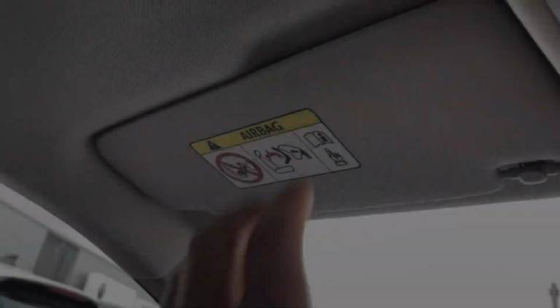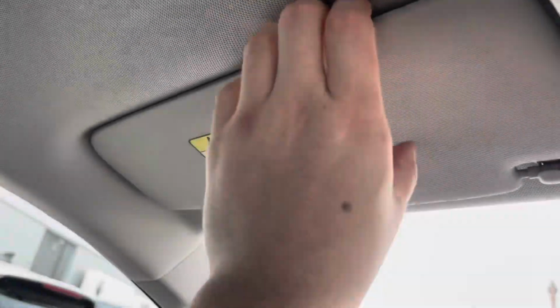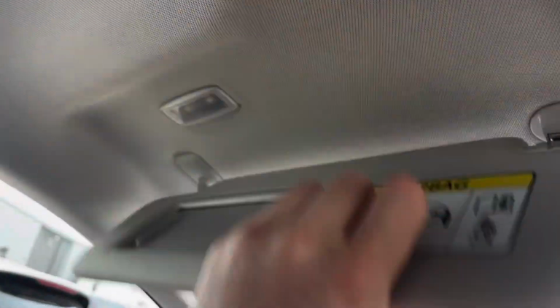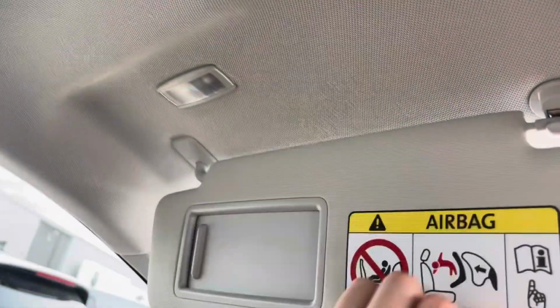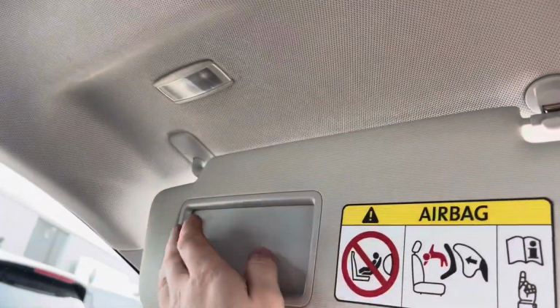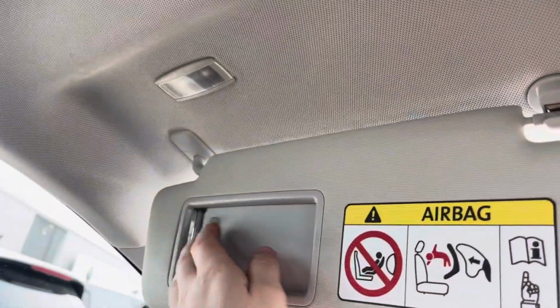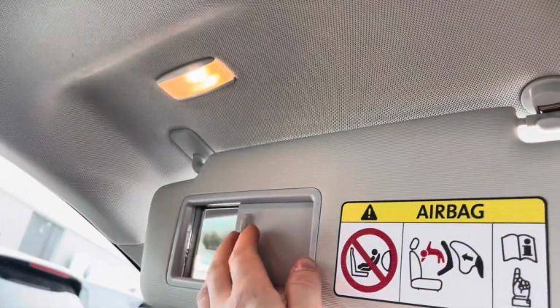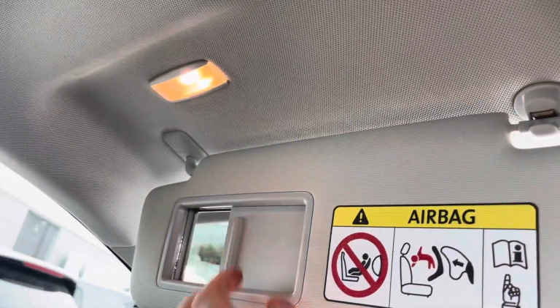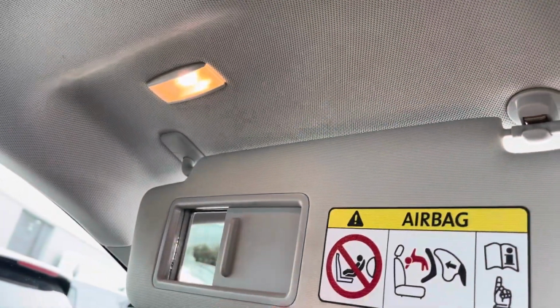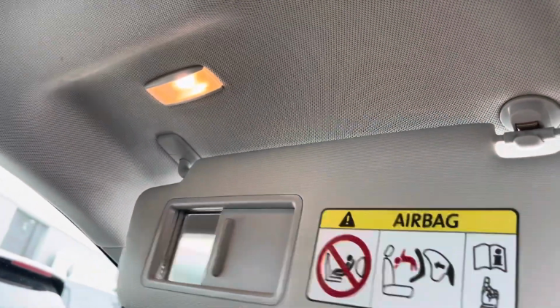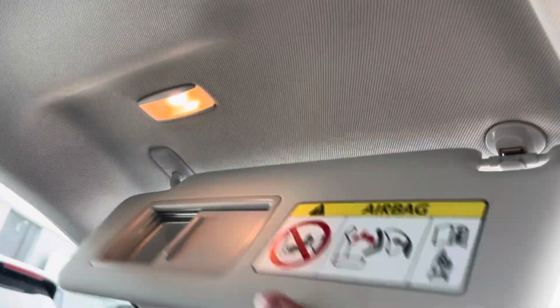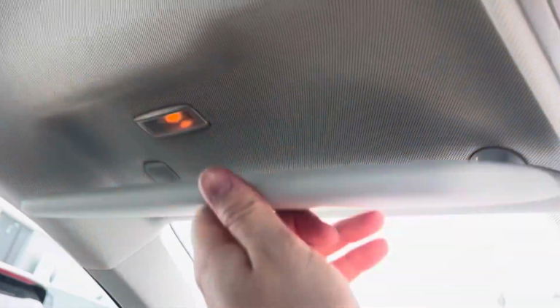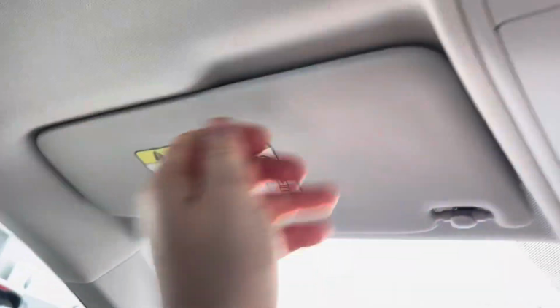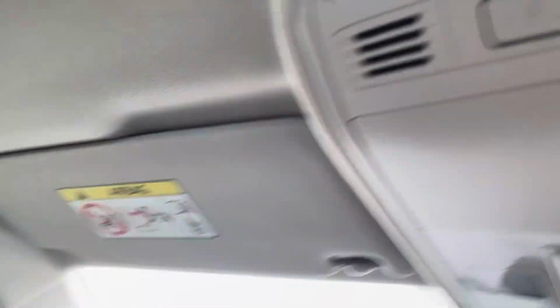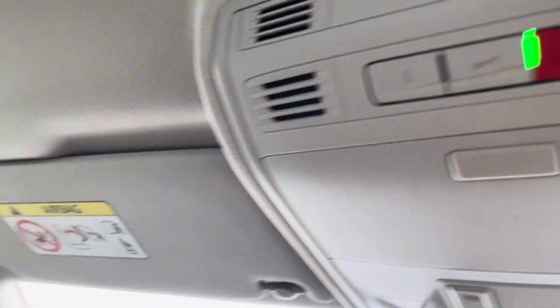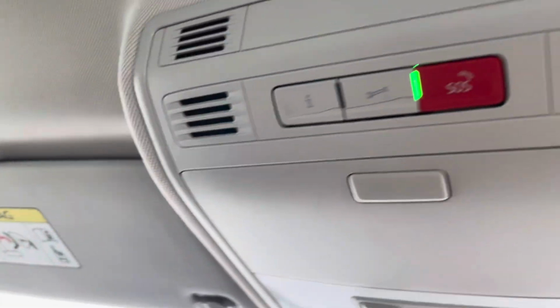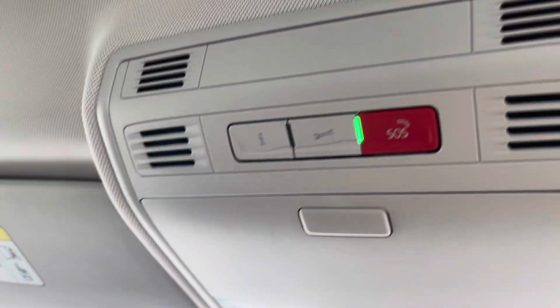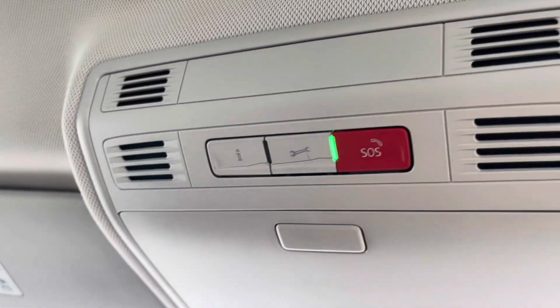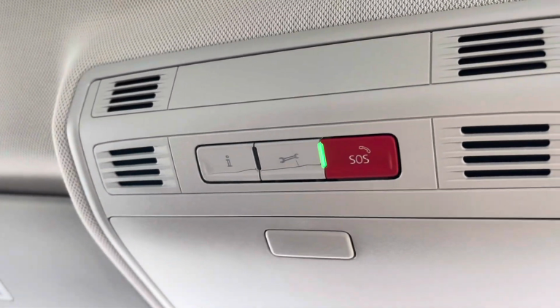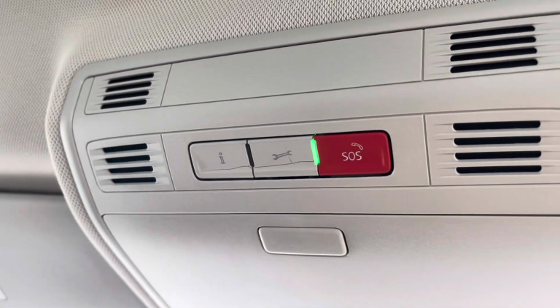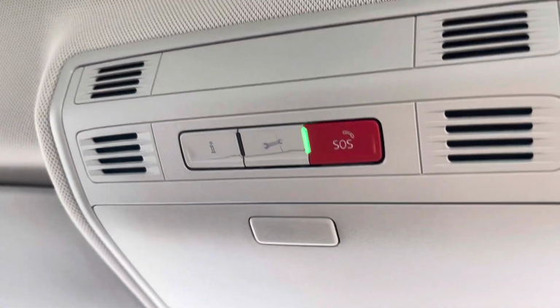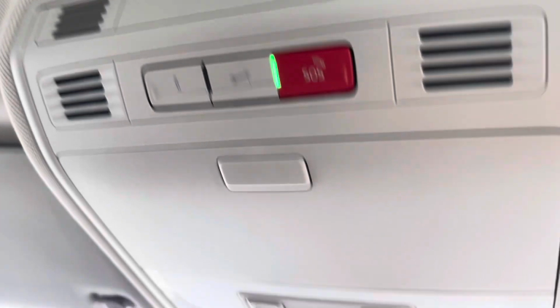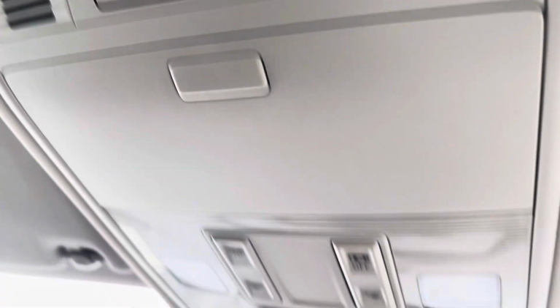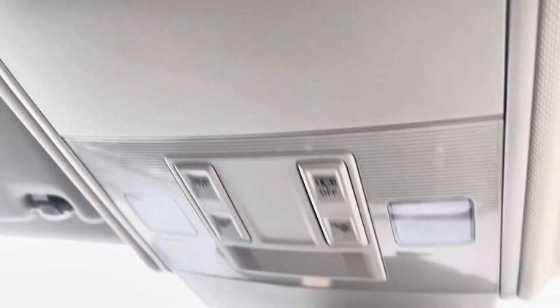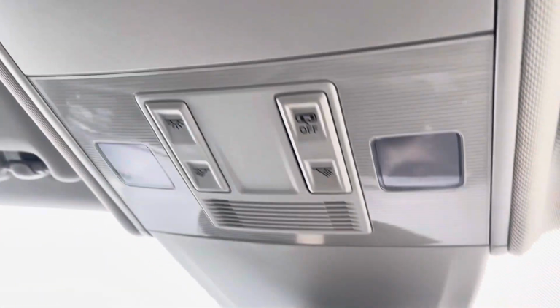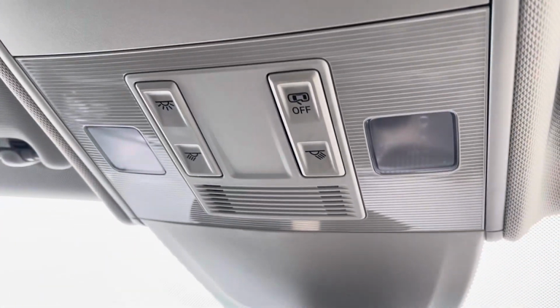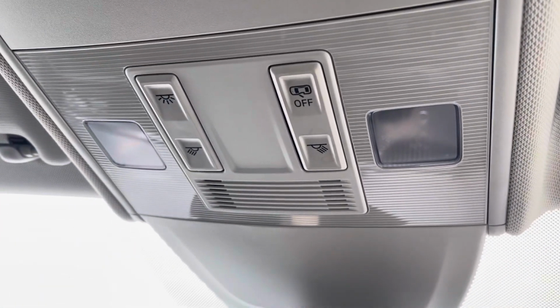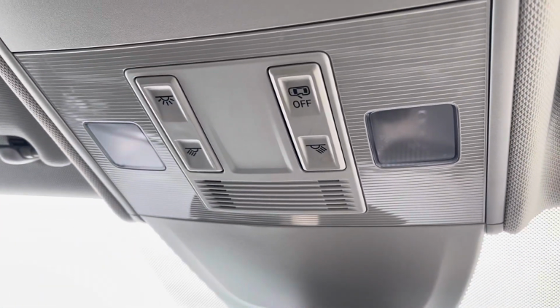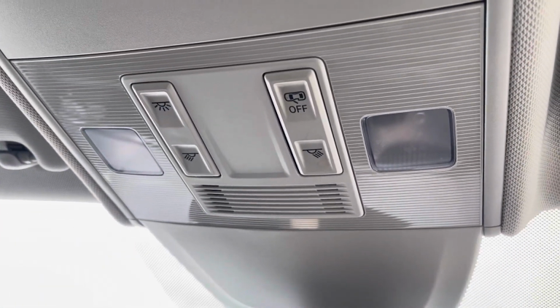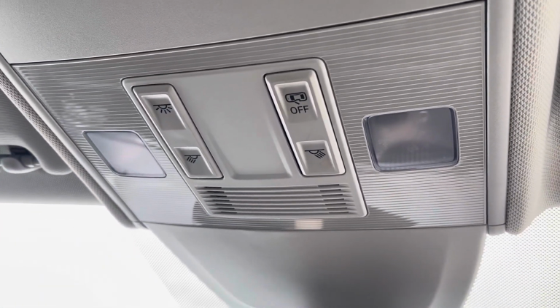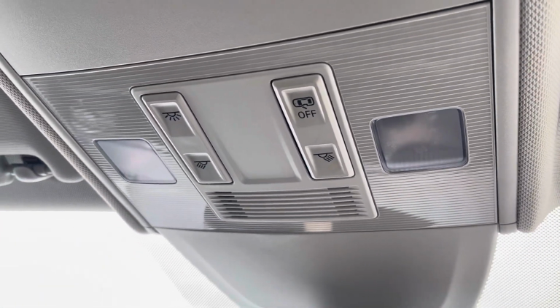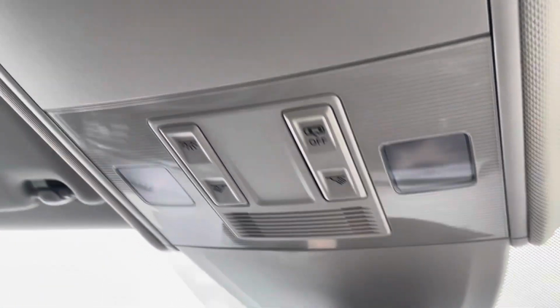The roof of the cabin features a light-up personal mirror, an SOS button, LED reading lights, and storage for your glasses.